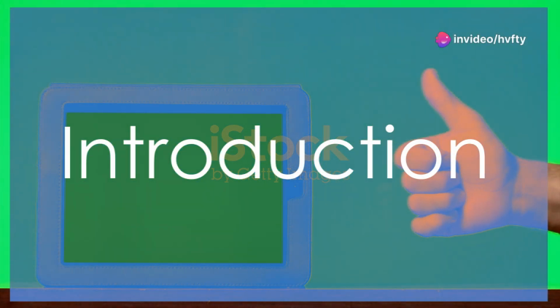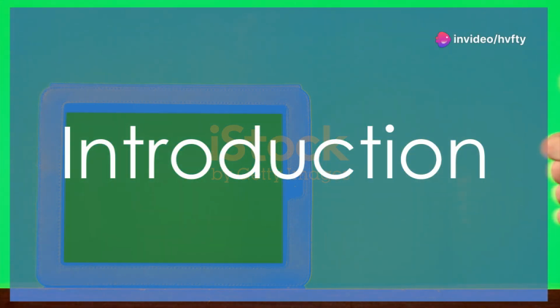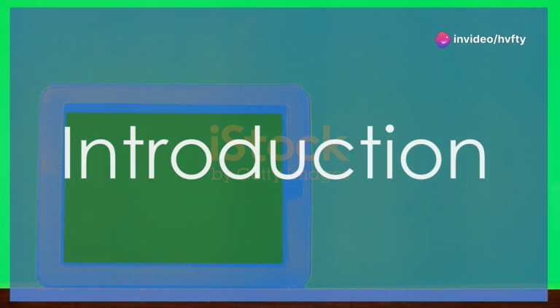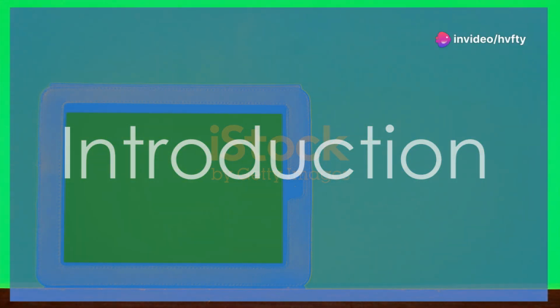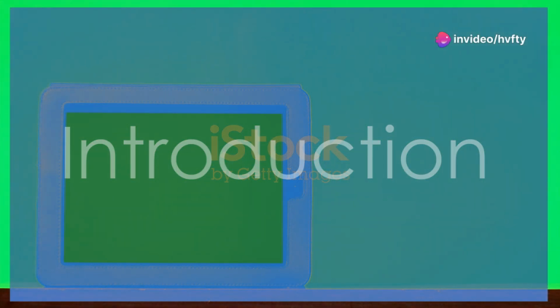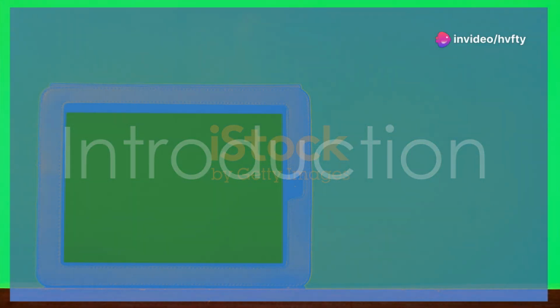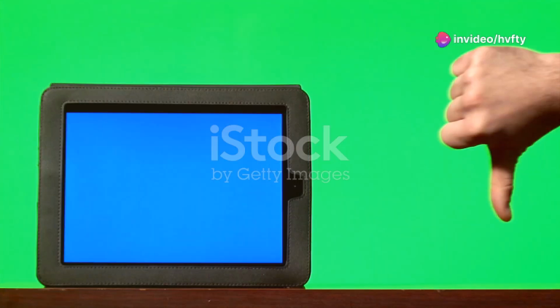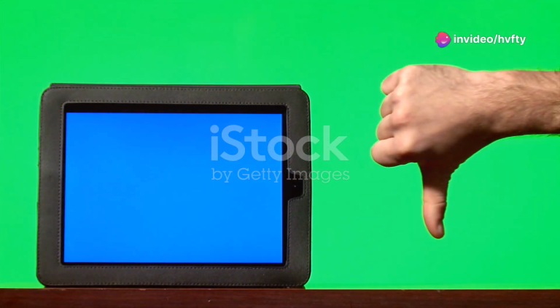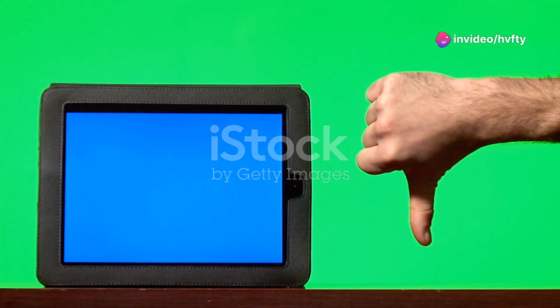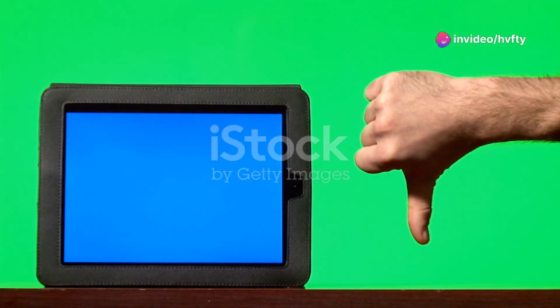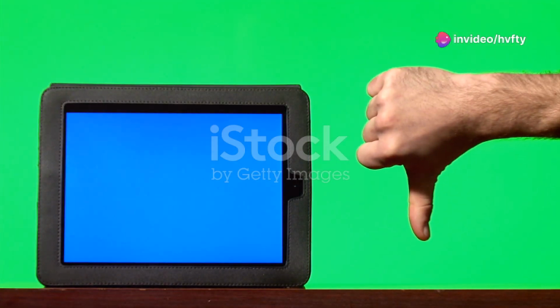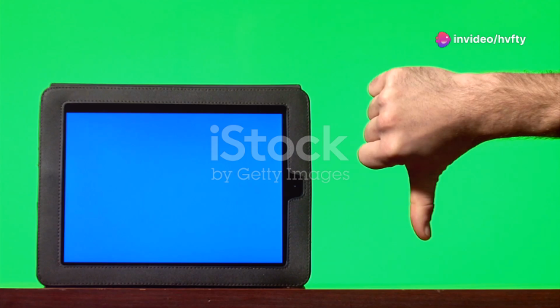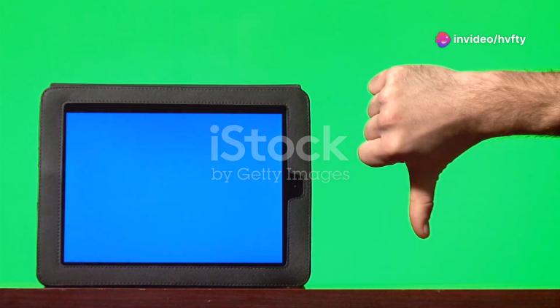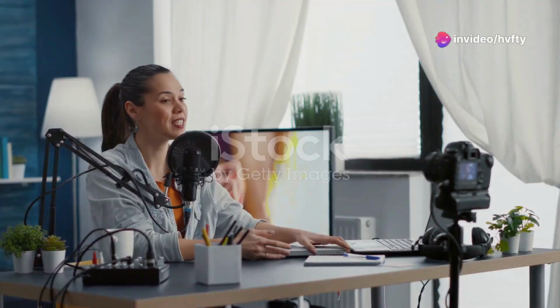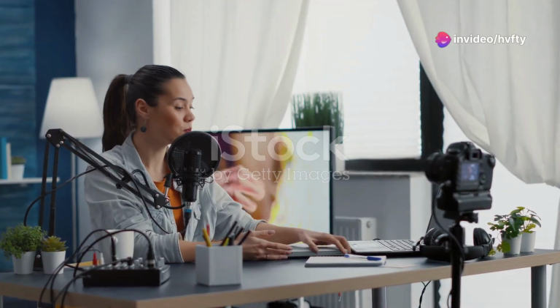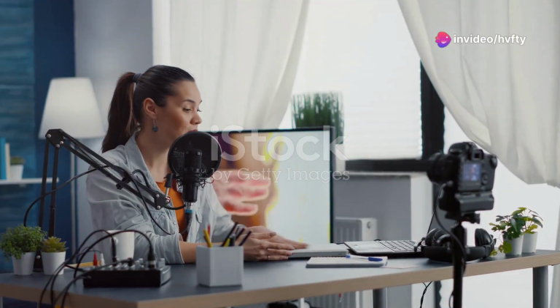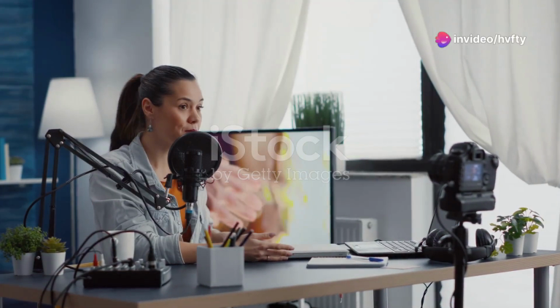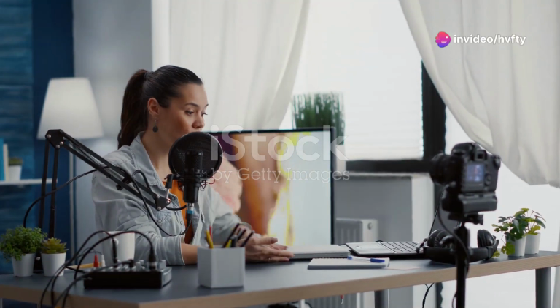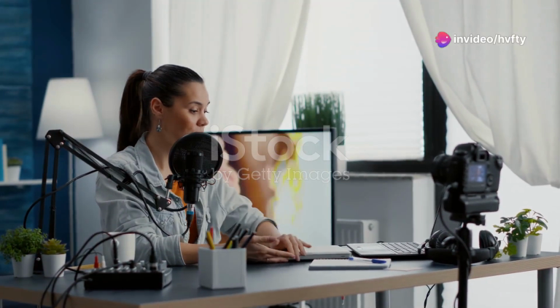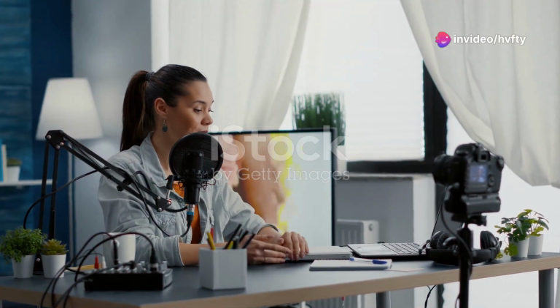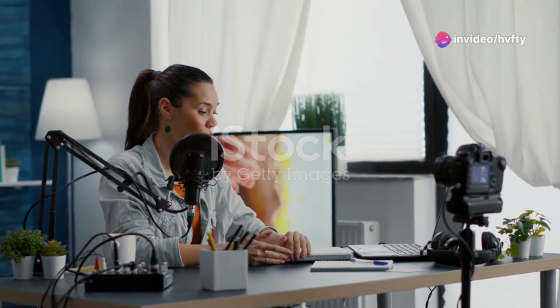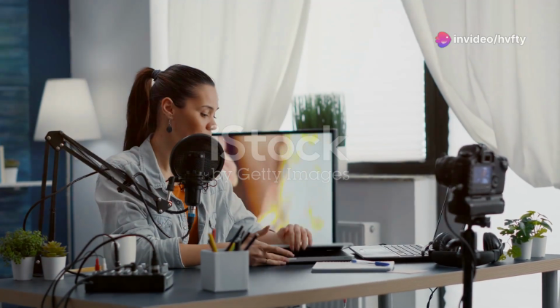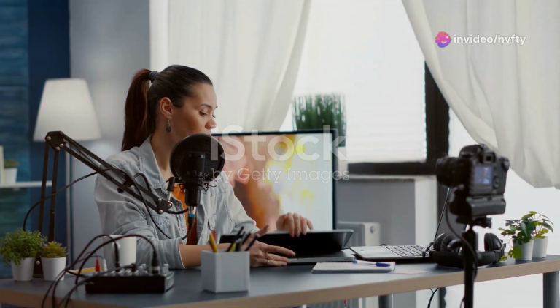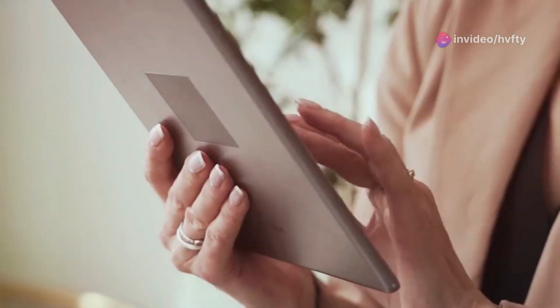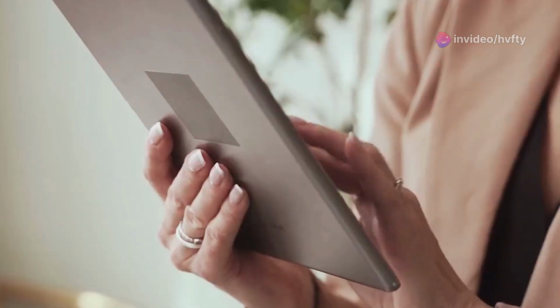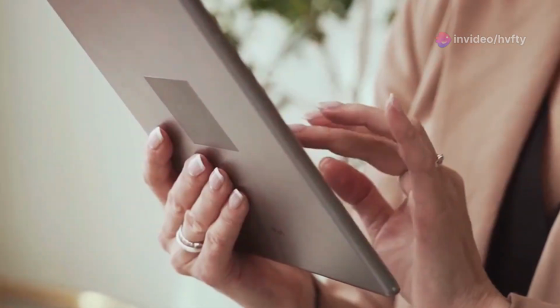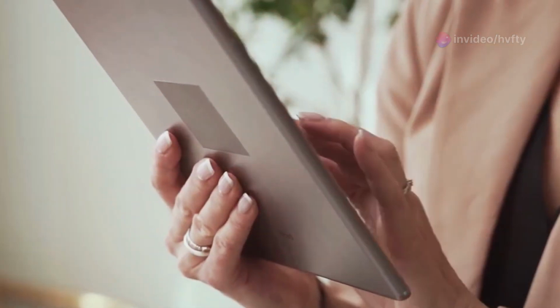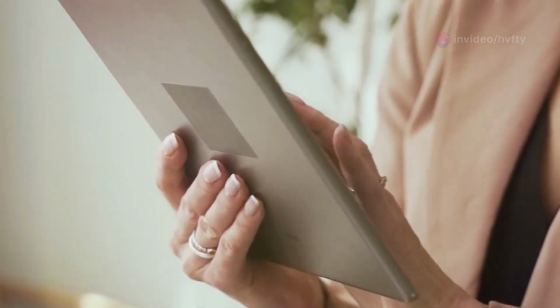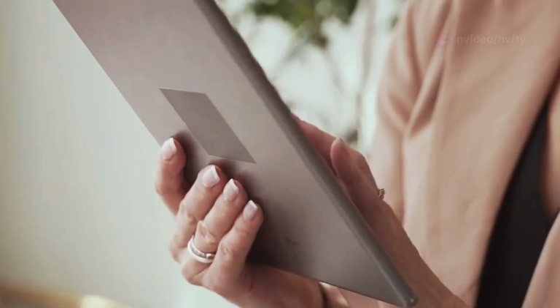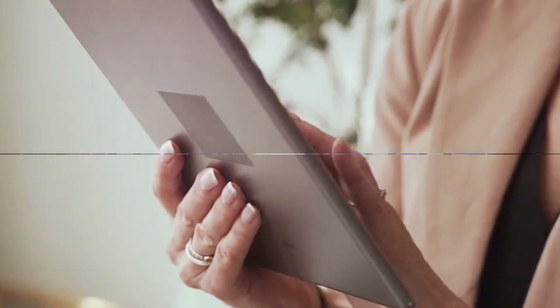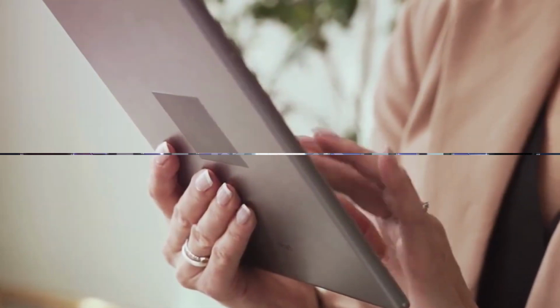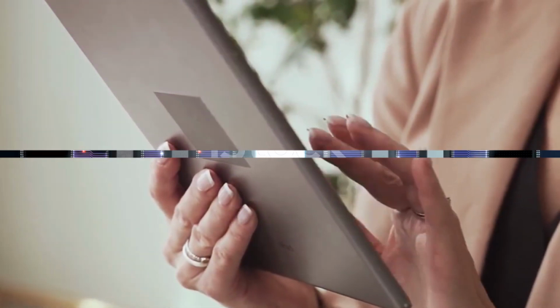Presenting the Amazon Fire HD 8 Plus tablet, a definitive ally for your digital lifestyle. Let's dive into what makes this tablet a game changer.